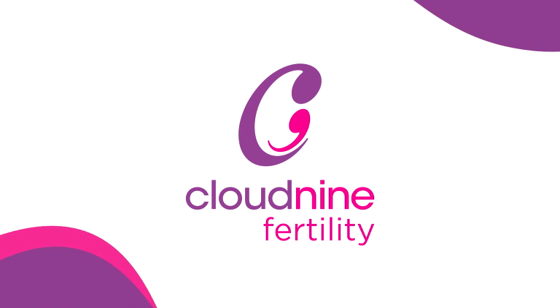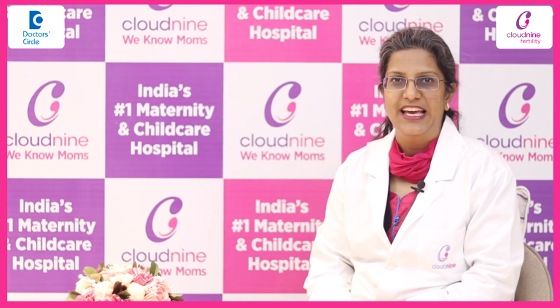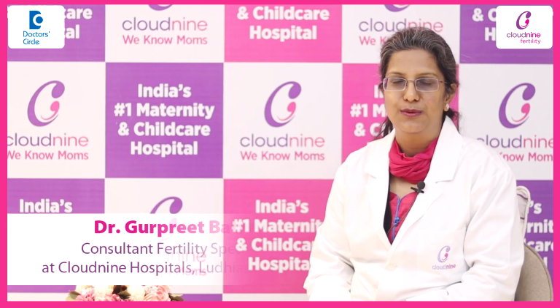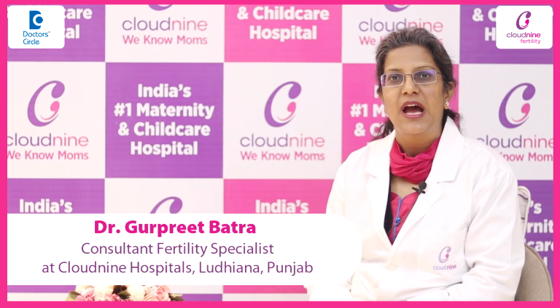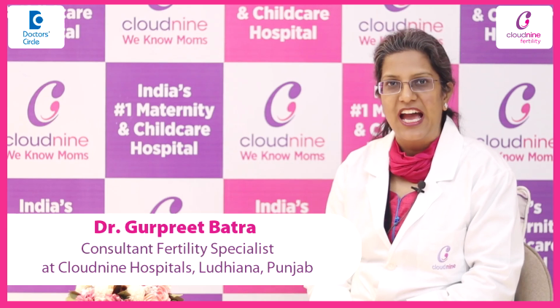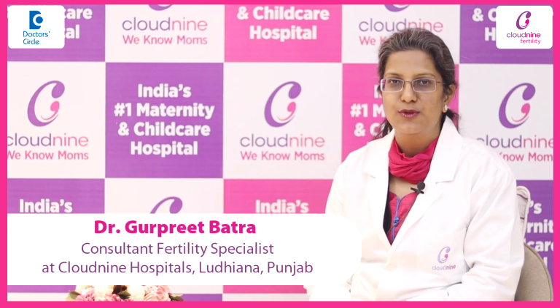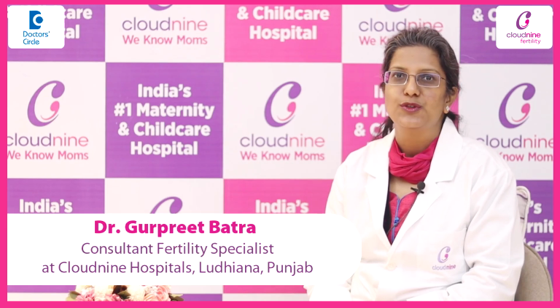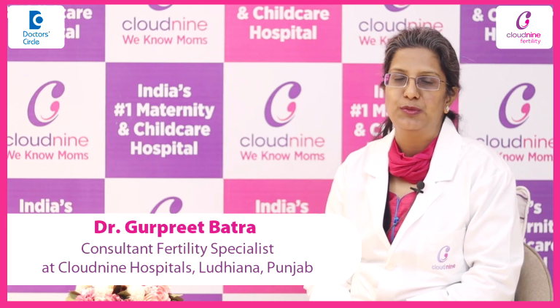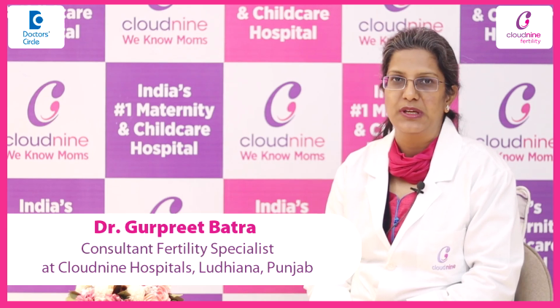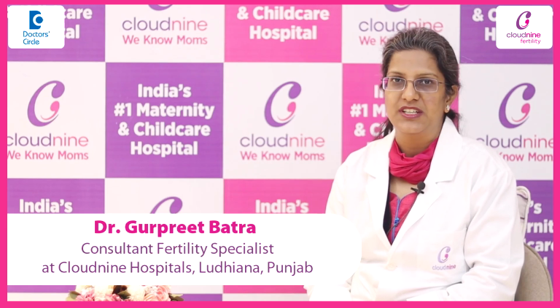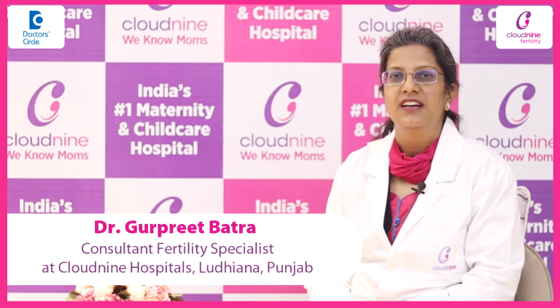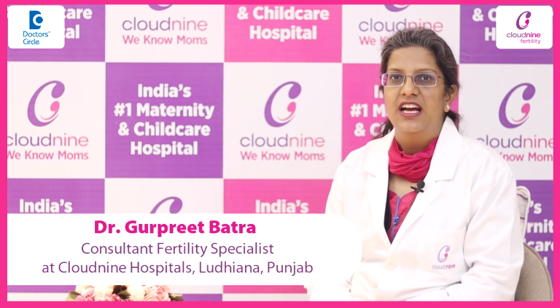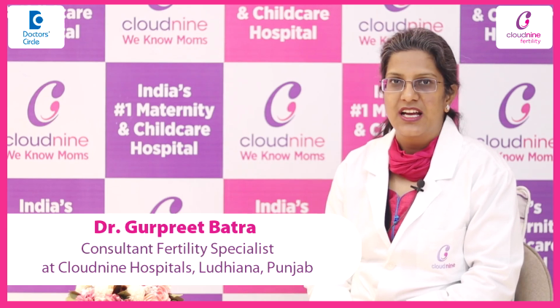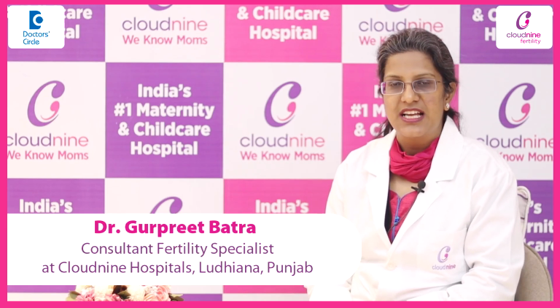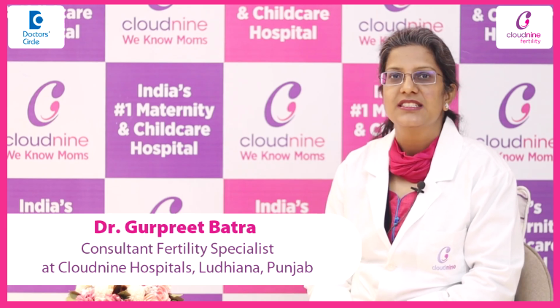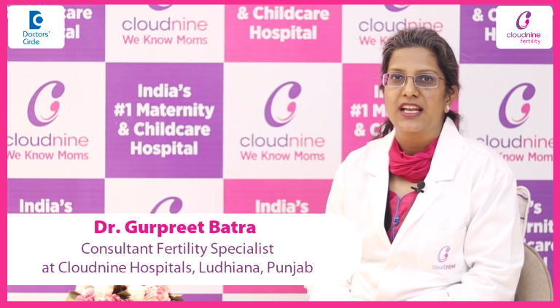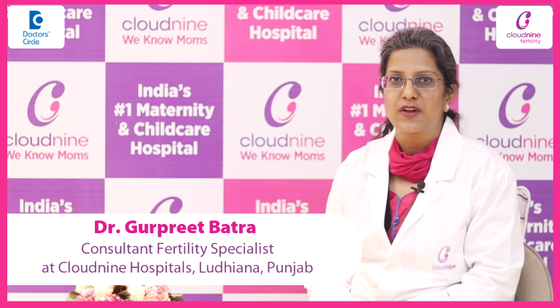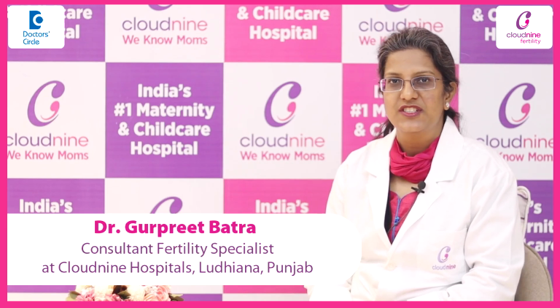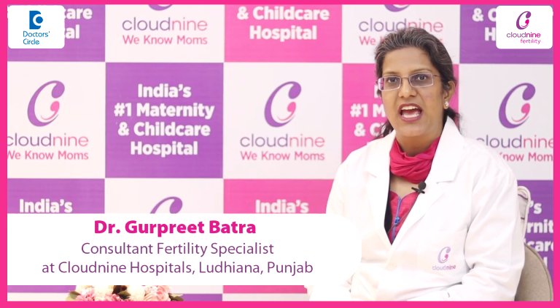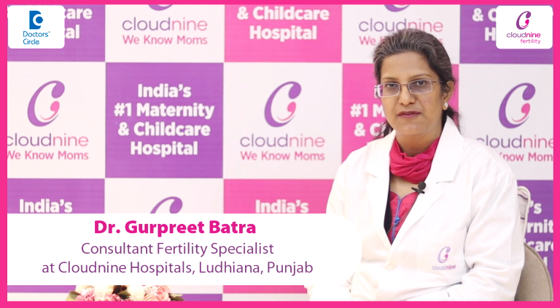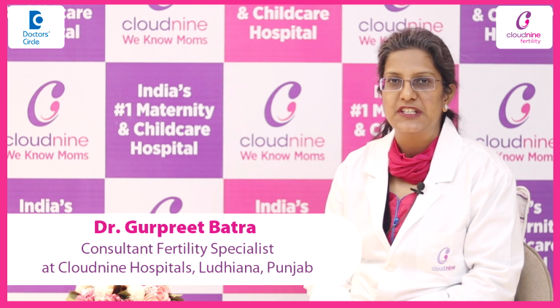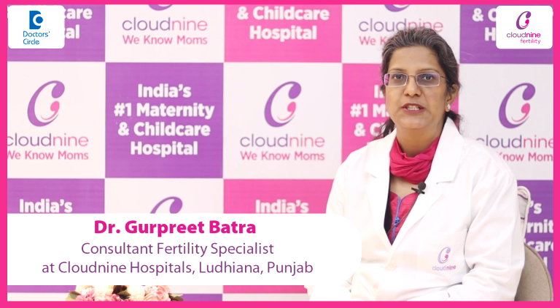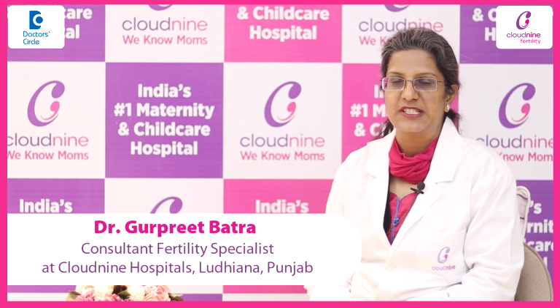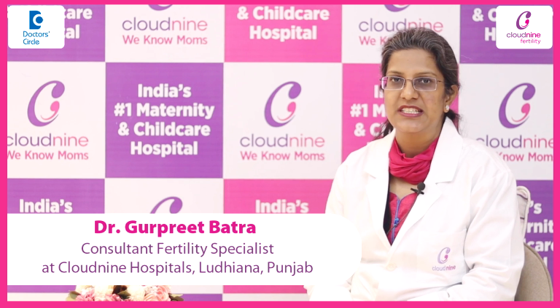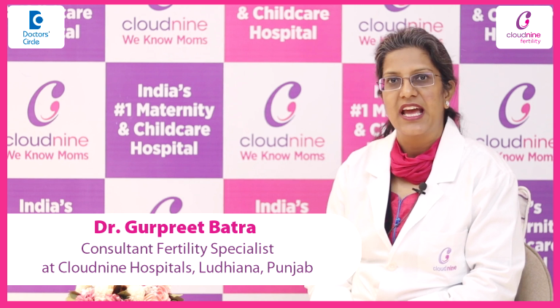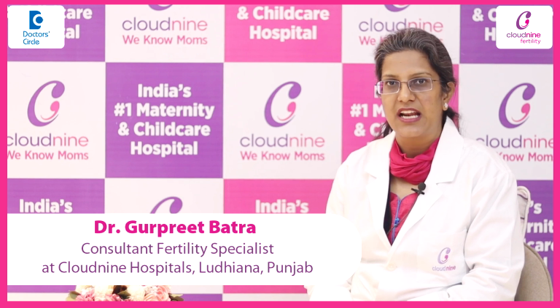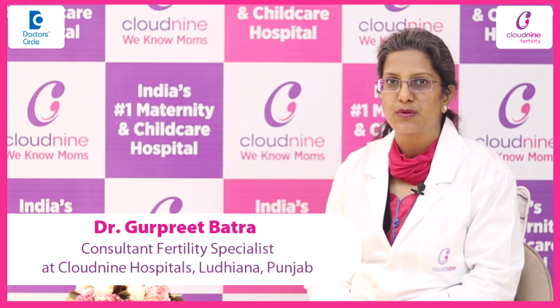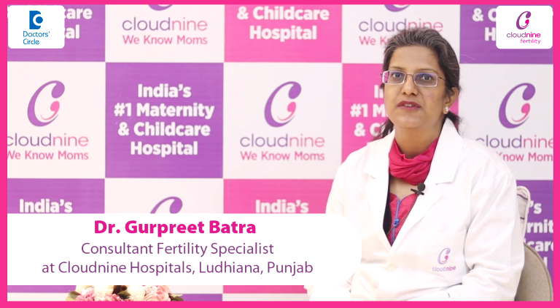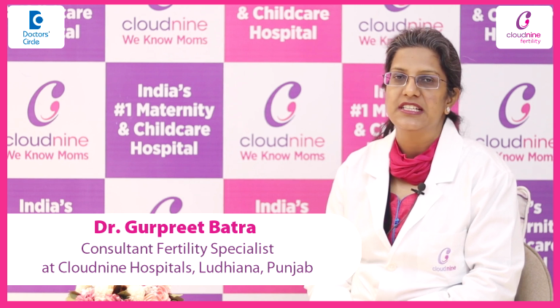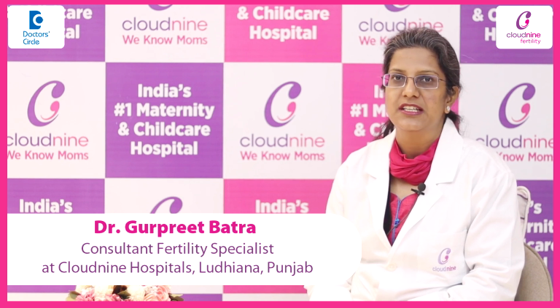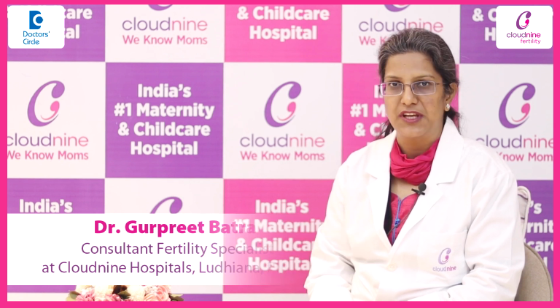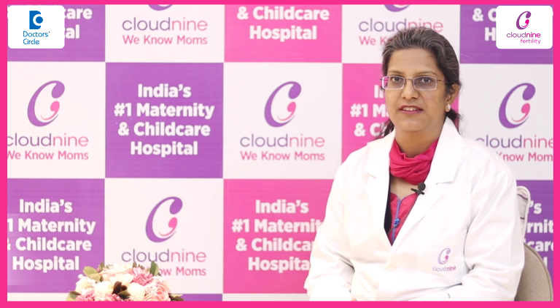Hello, I am Dr. Gurpreet Bhattra, Consultant Gynecologist and Fertility Specialist at Cloud9 Fertility, Ludhiana.